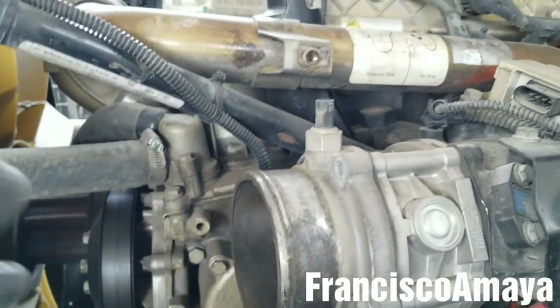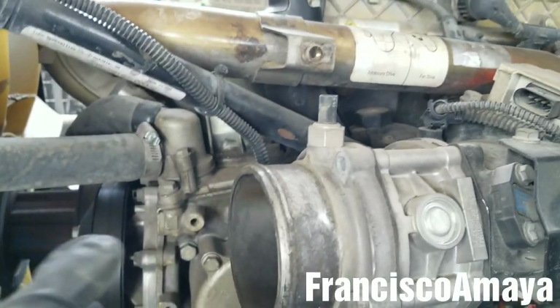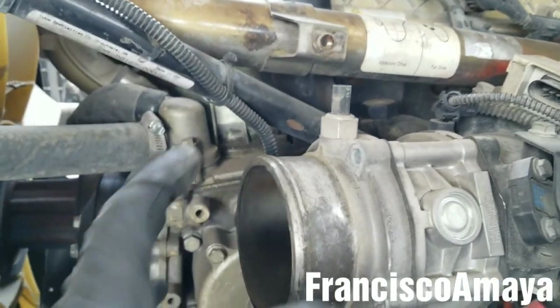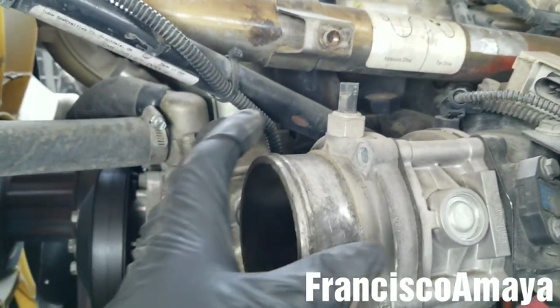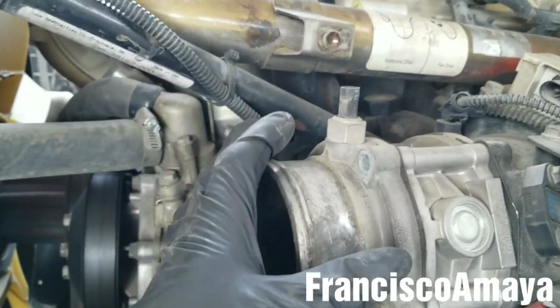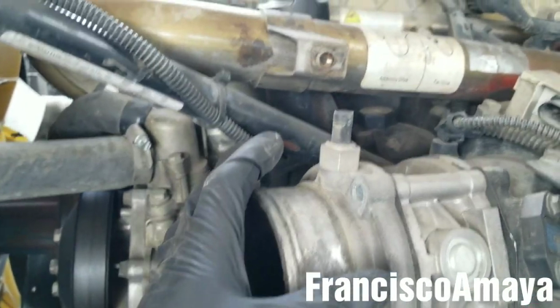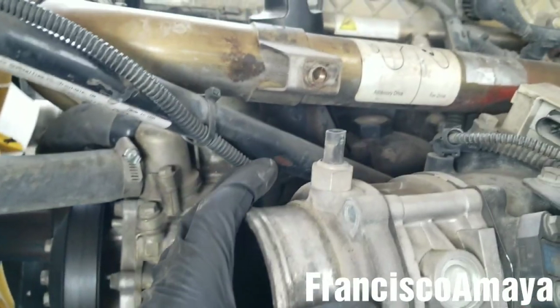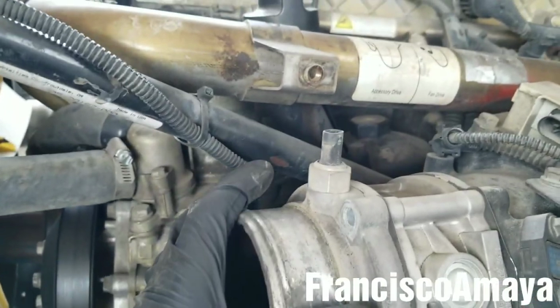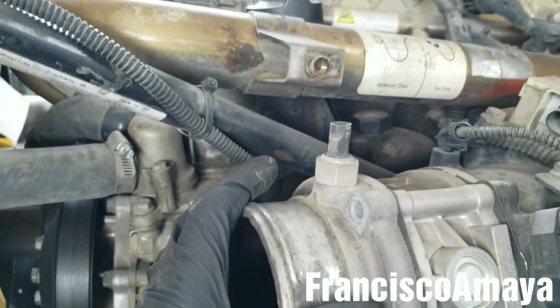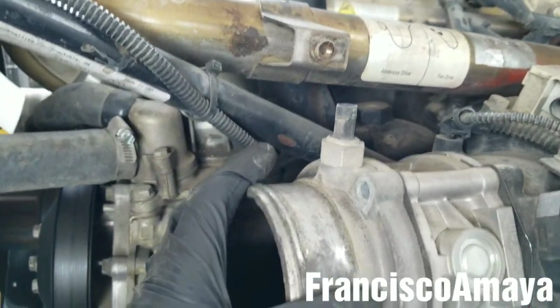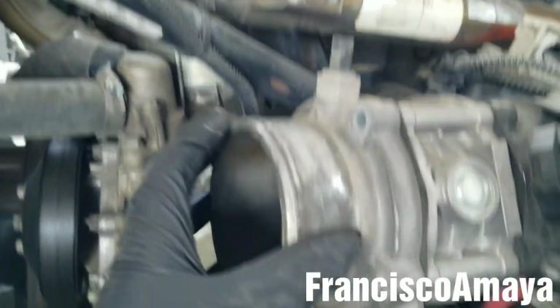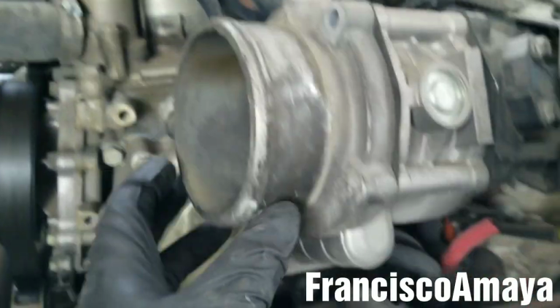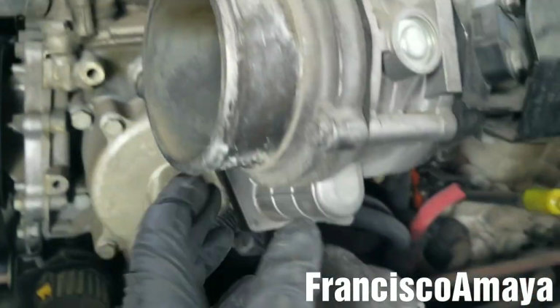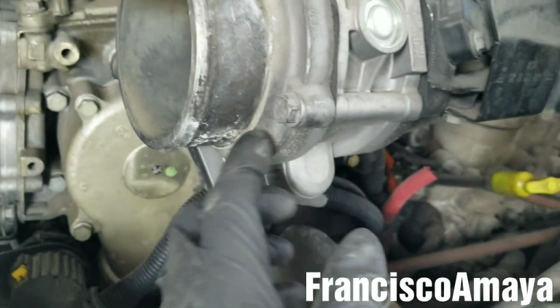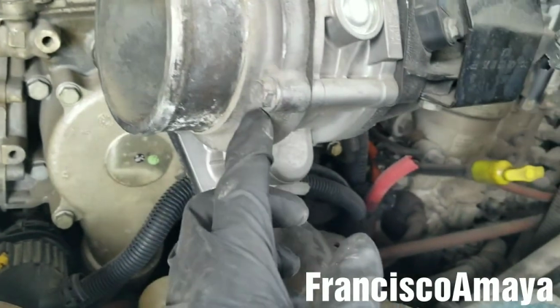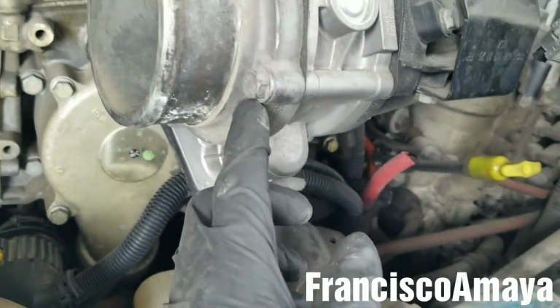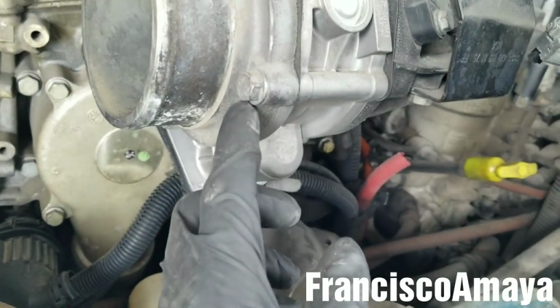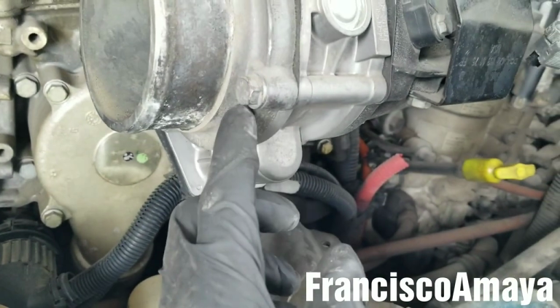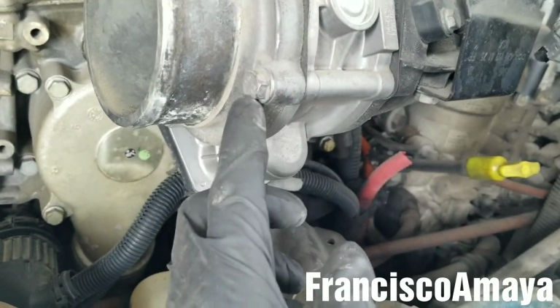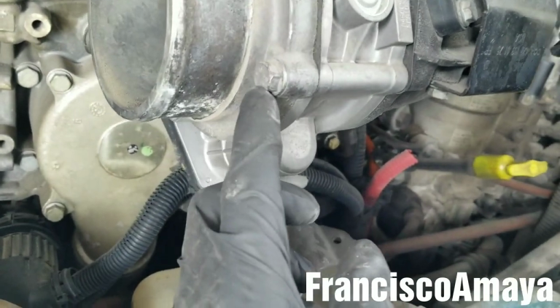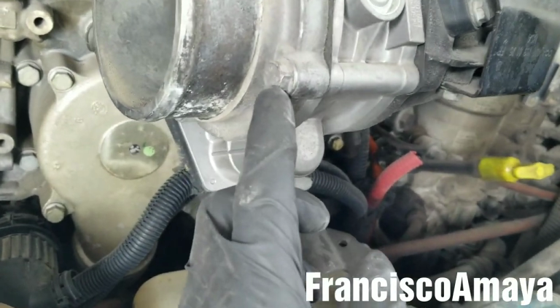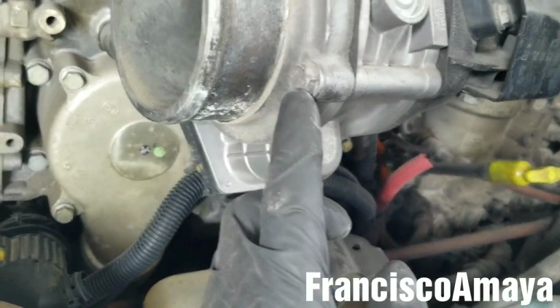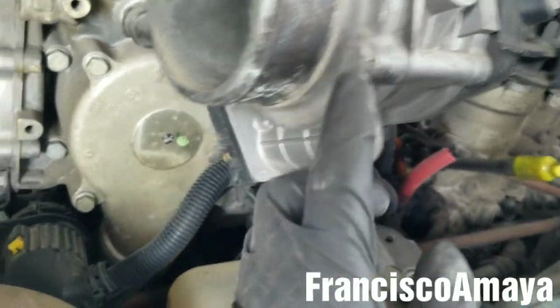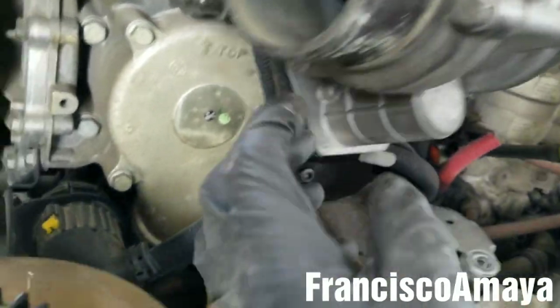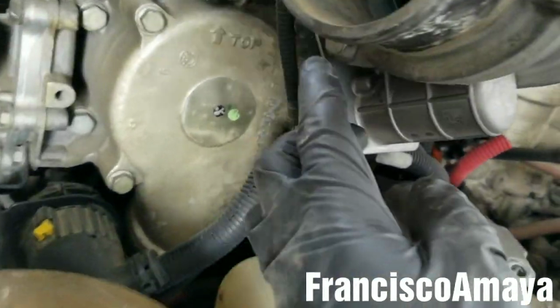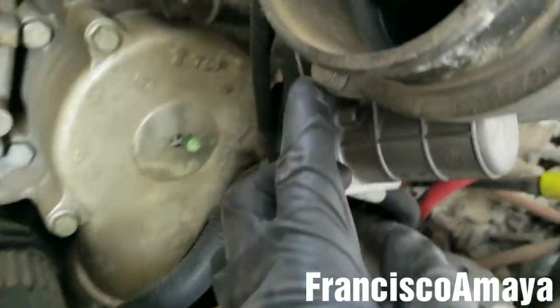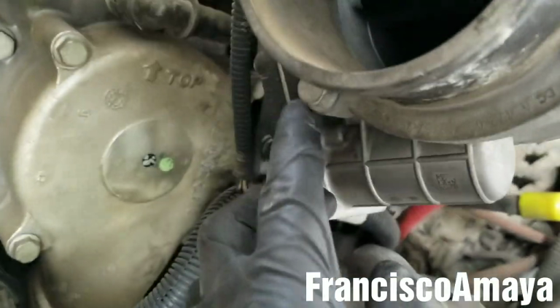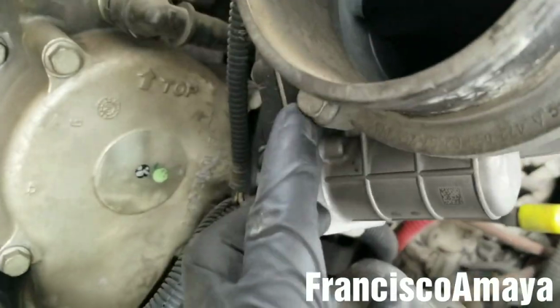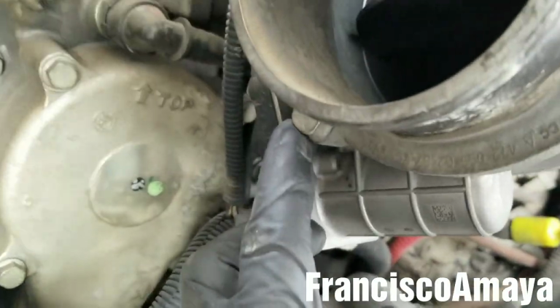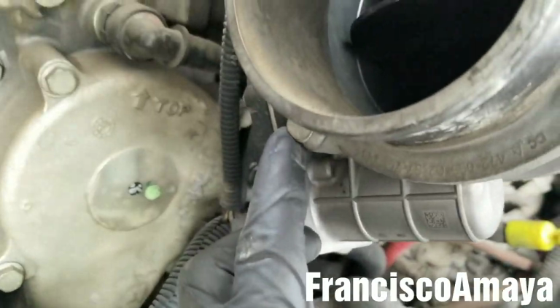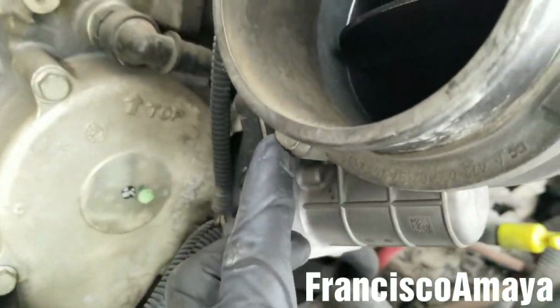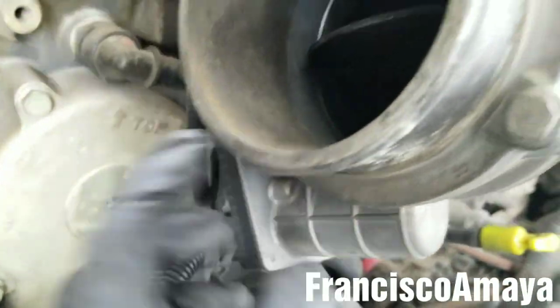After removing the bracket, I'm going to remove these bolts over here — this one and this other one over here.